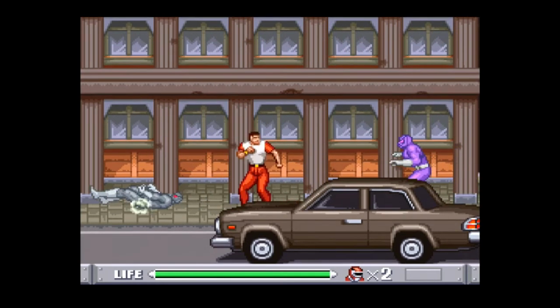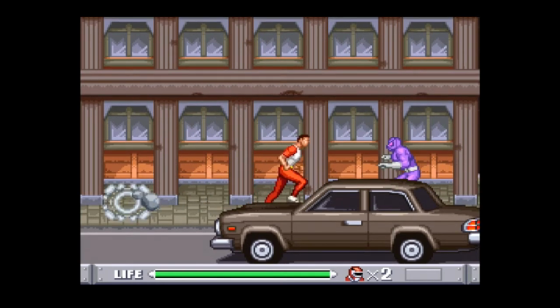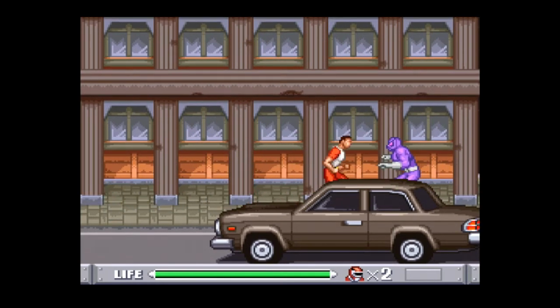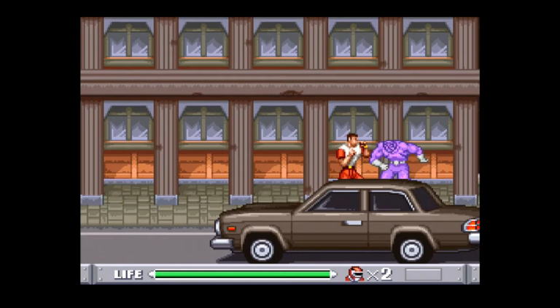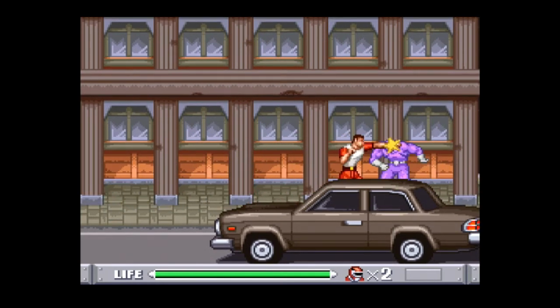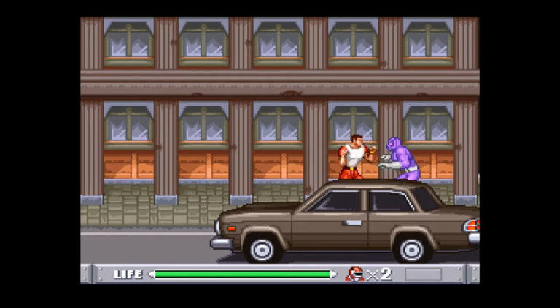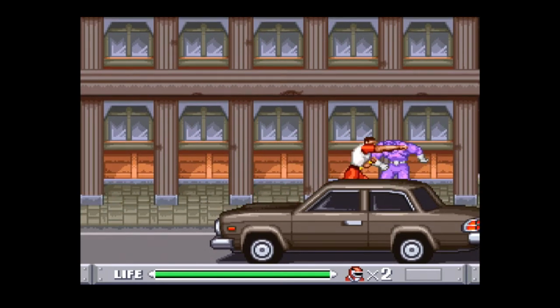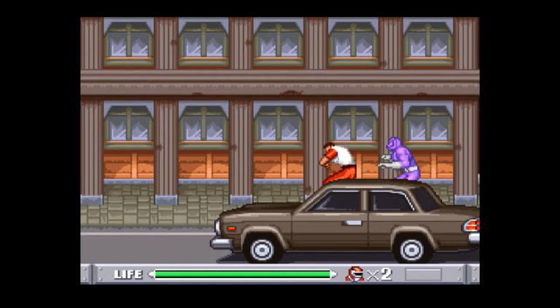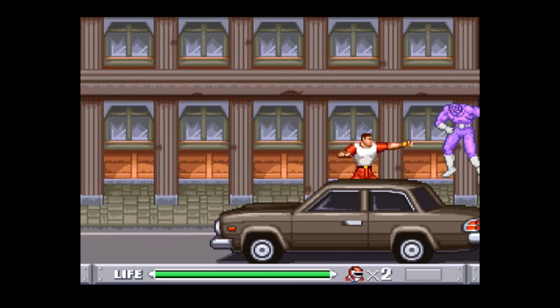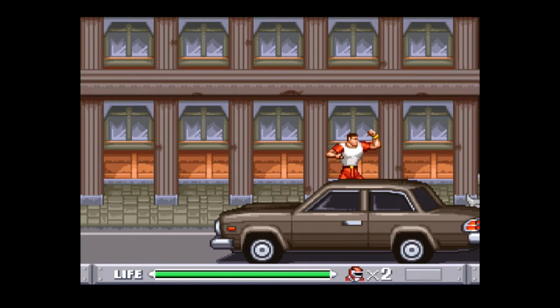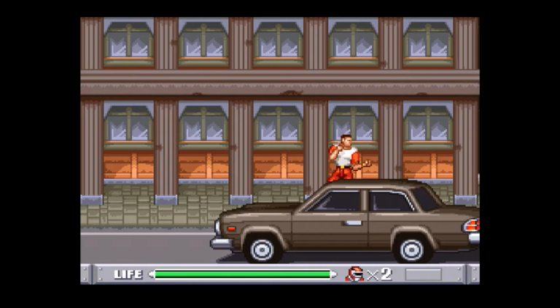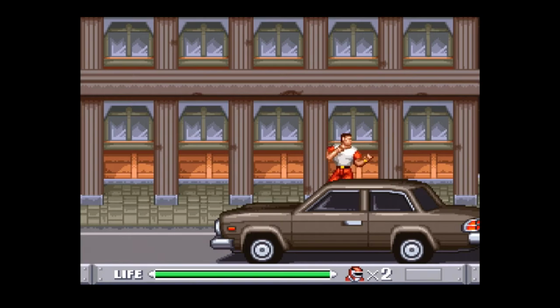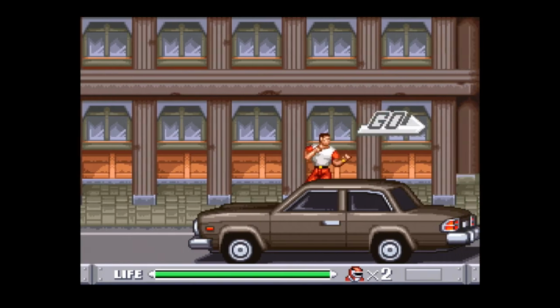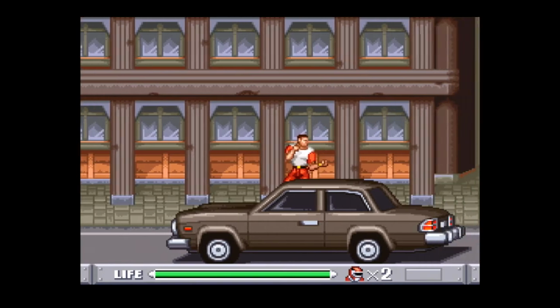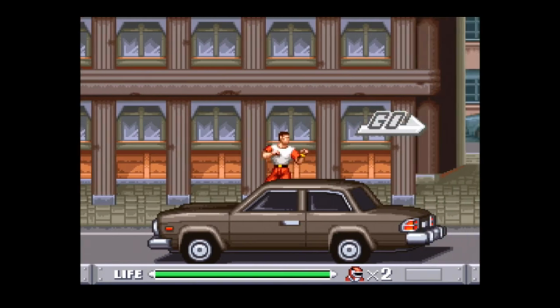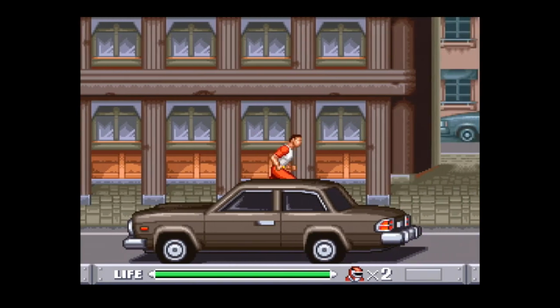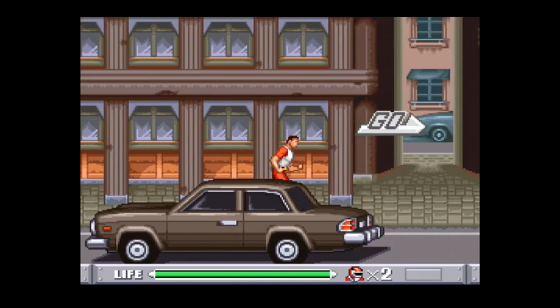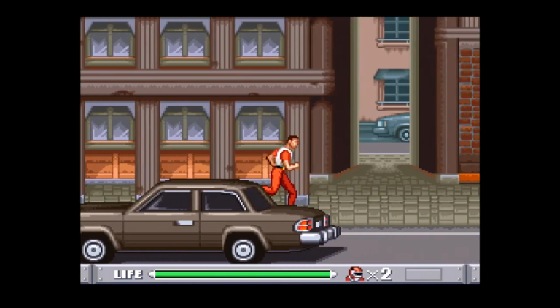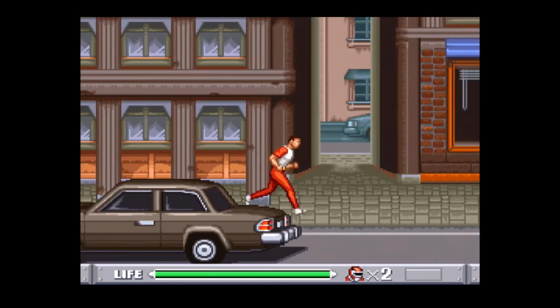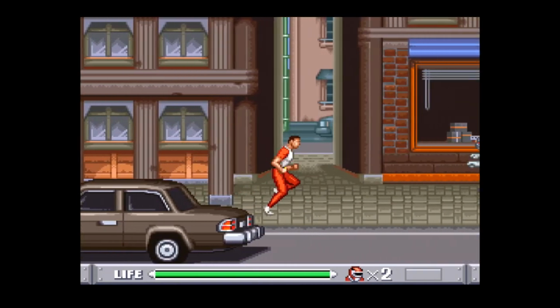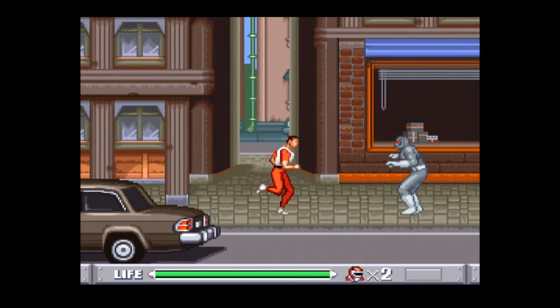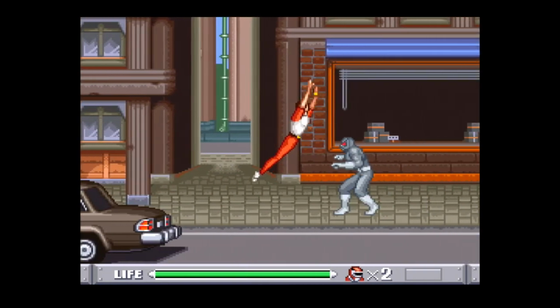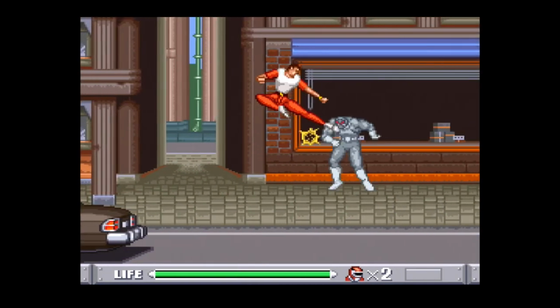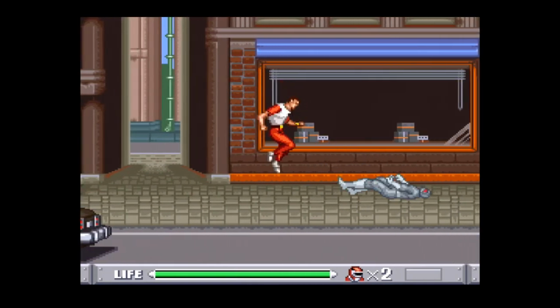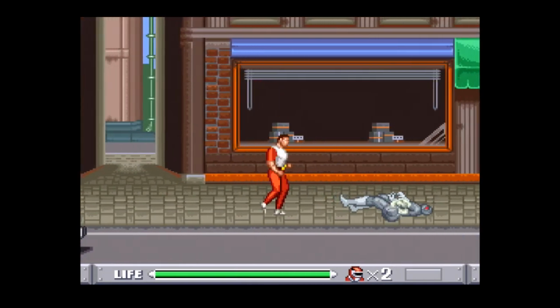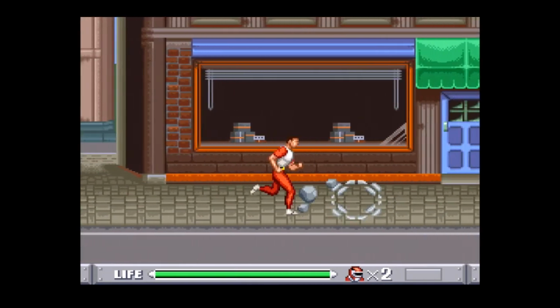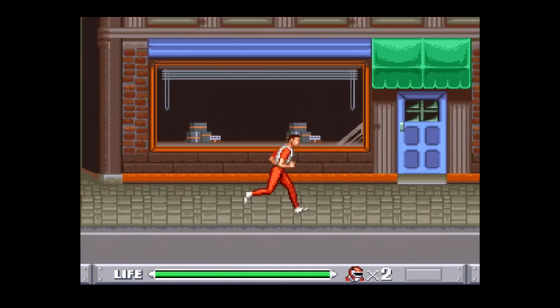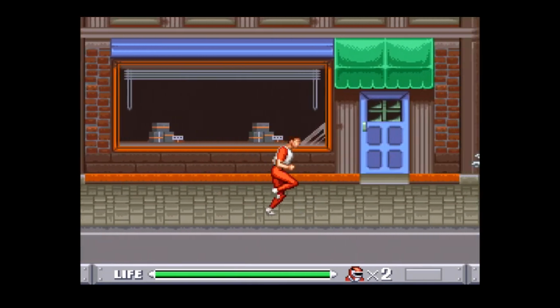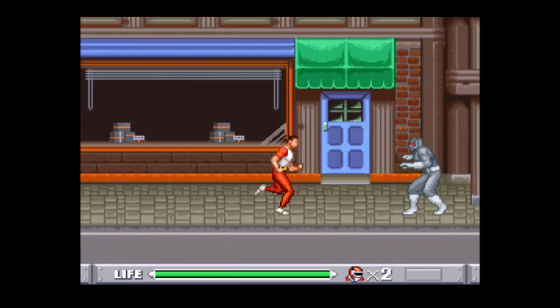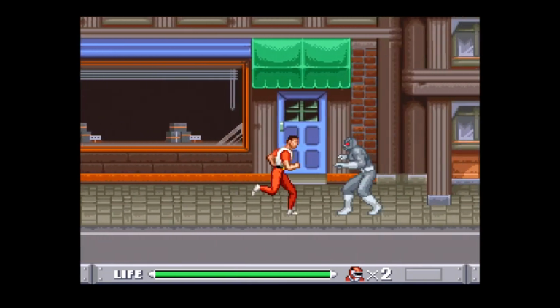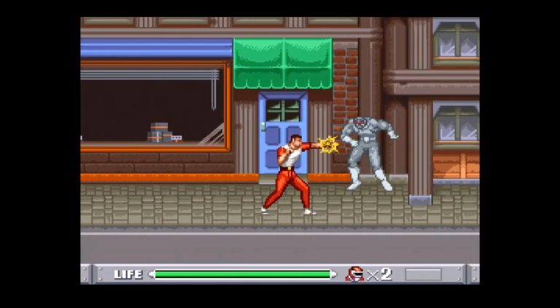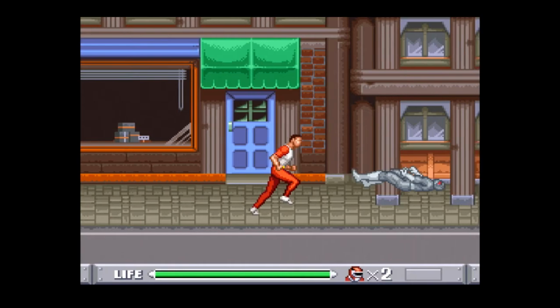But if you want to show off, you can also throw them in the middle of a combo just by inching forward a little bit and then pressing attack again. That's a thing you can do.